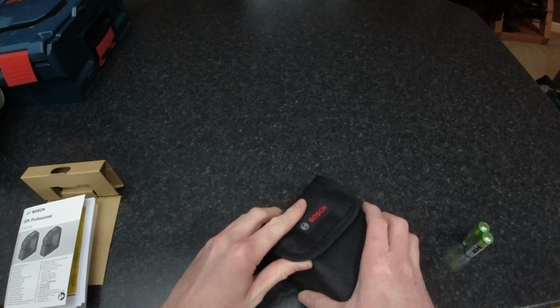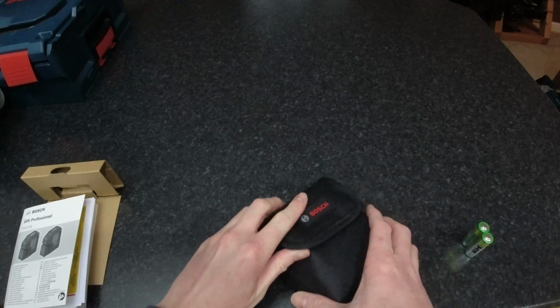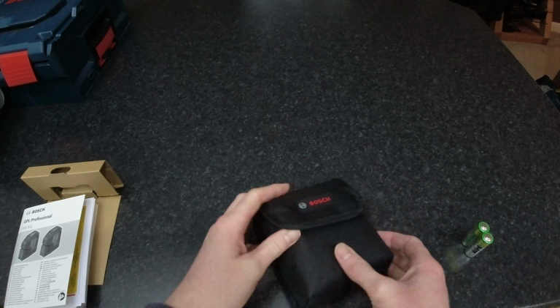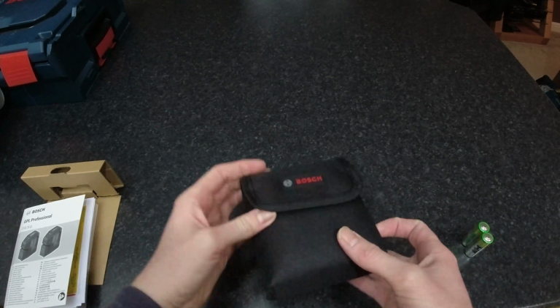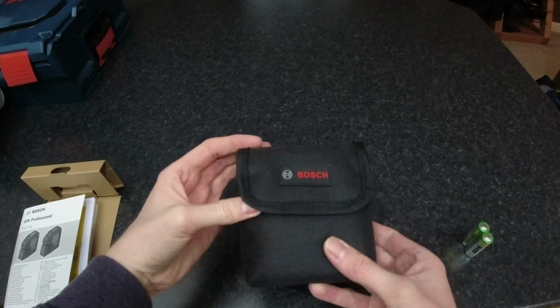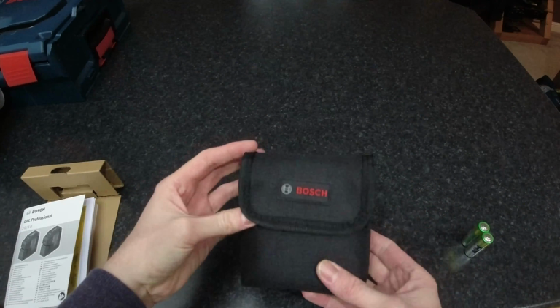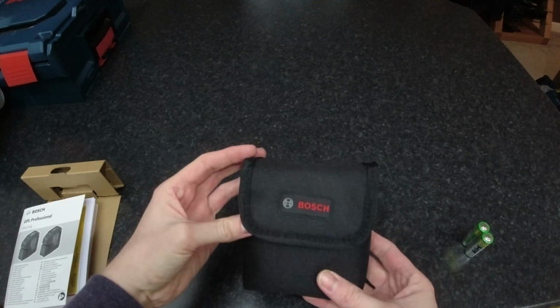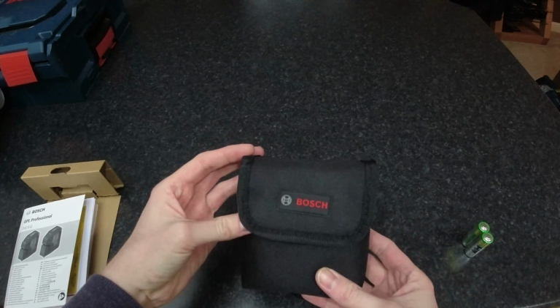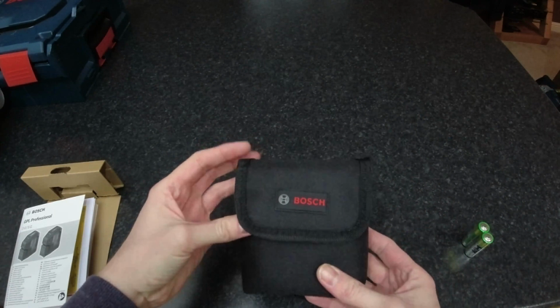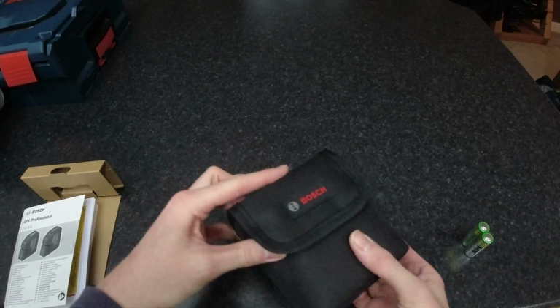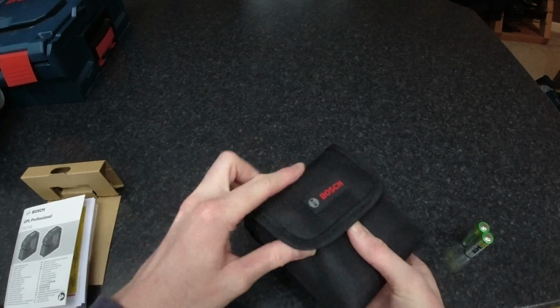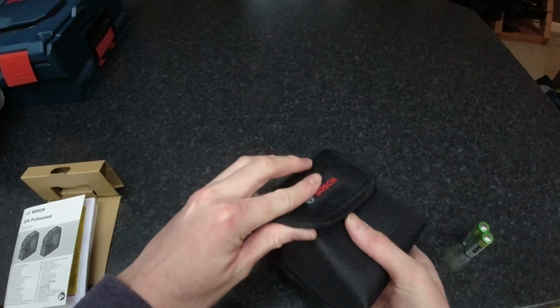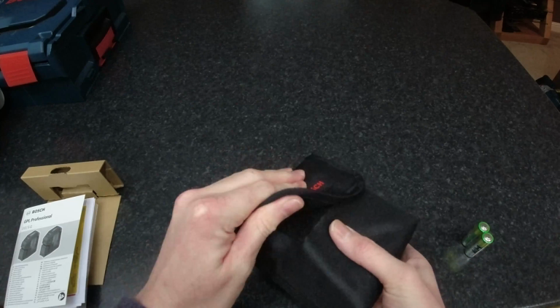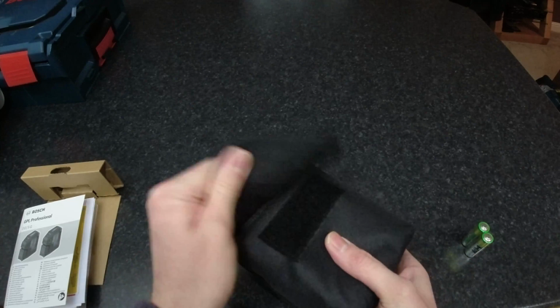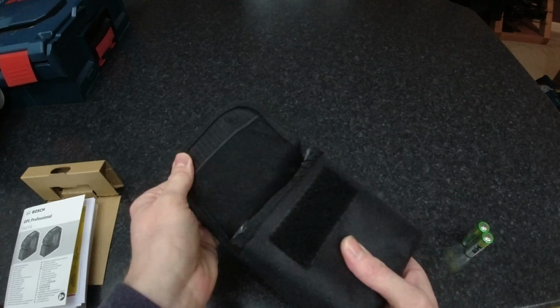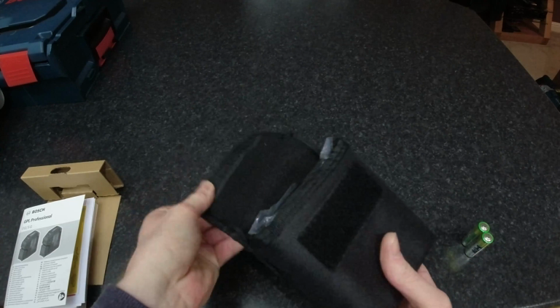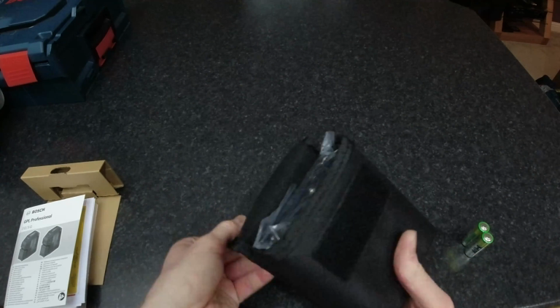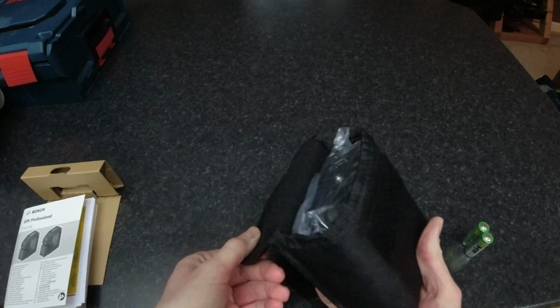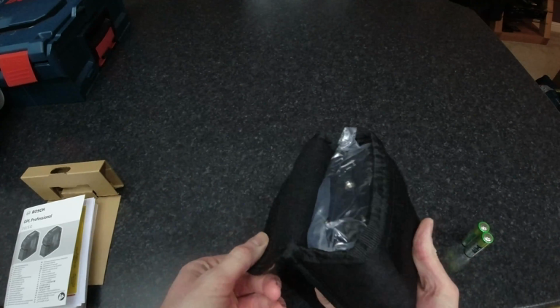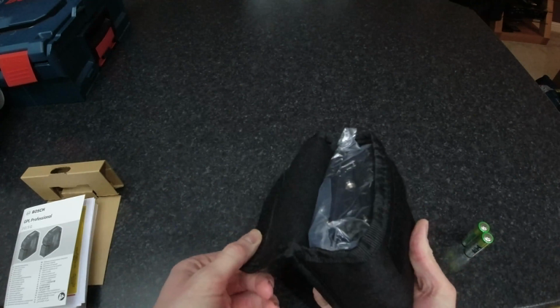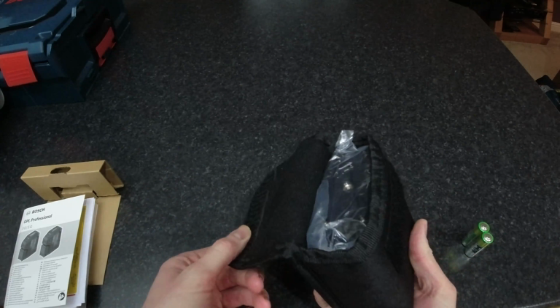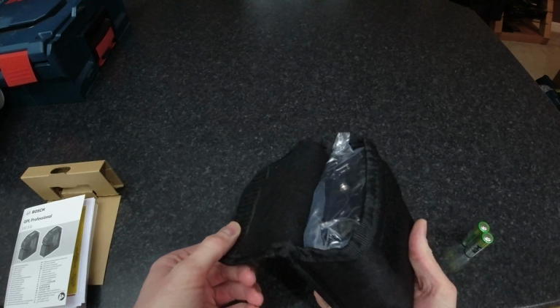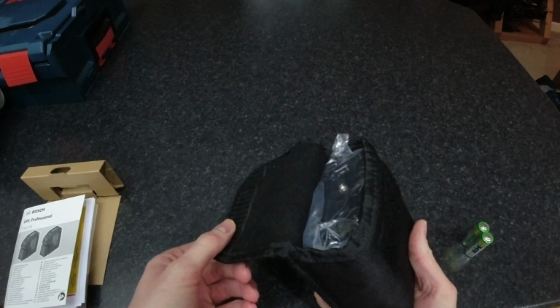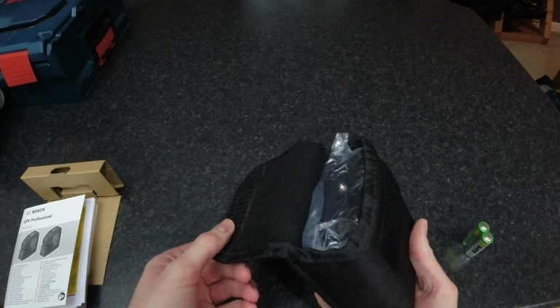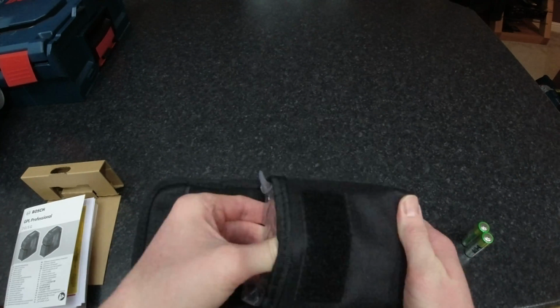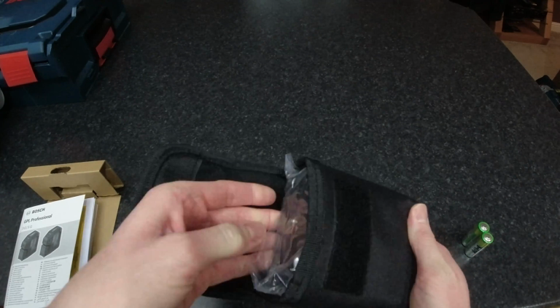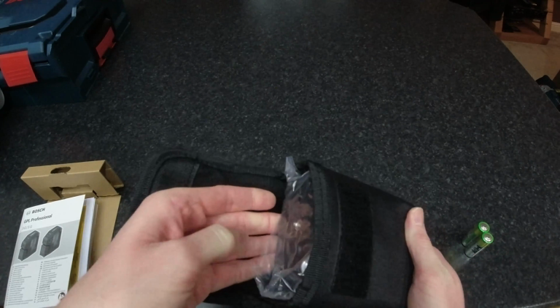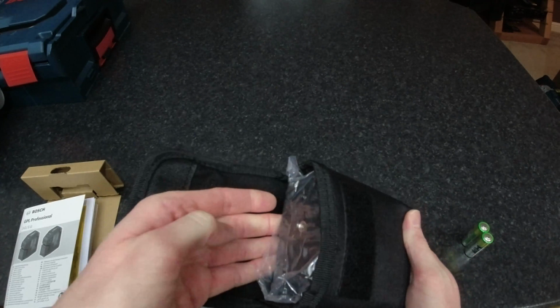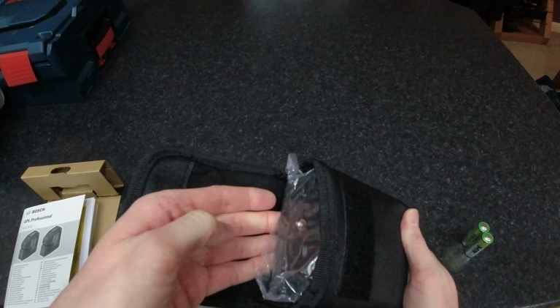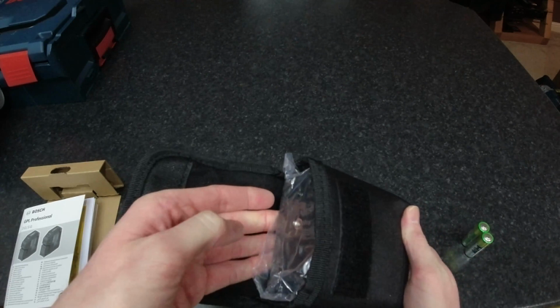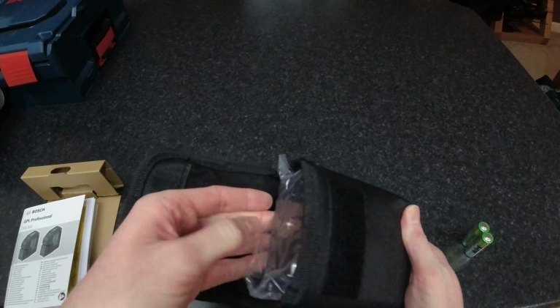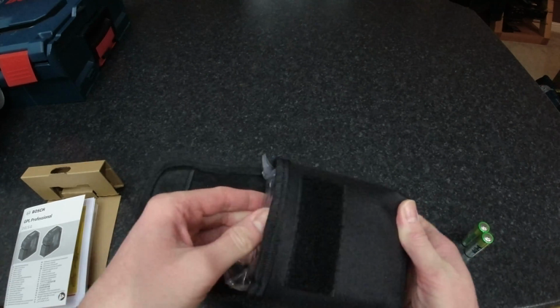Onto the little pouch it comes in — it's a Velcro pouch.